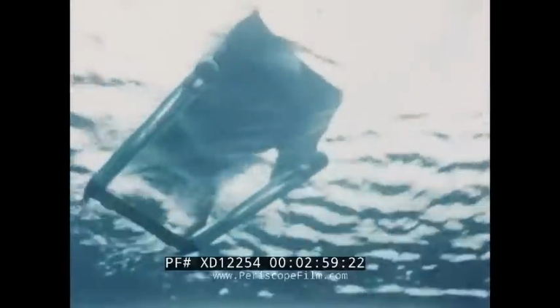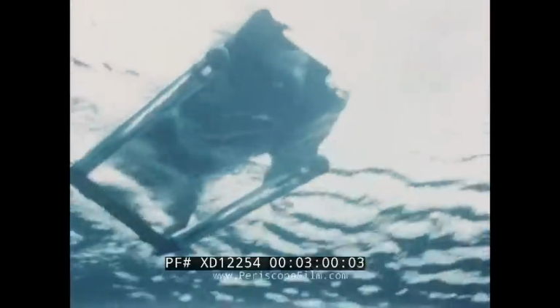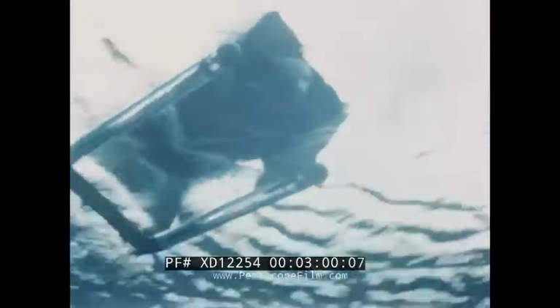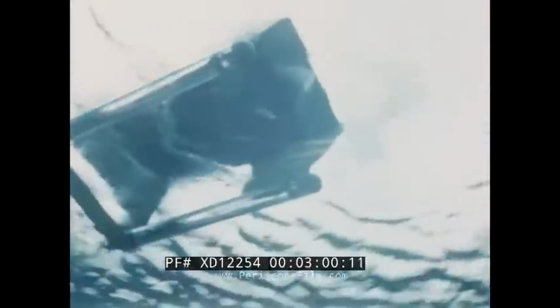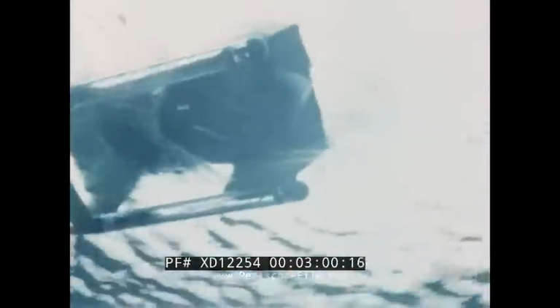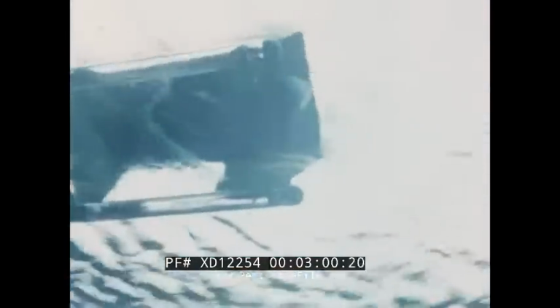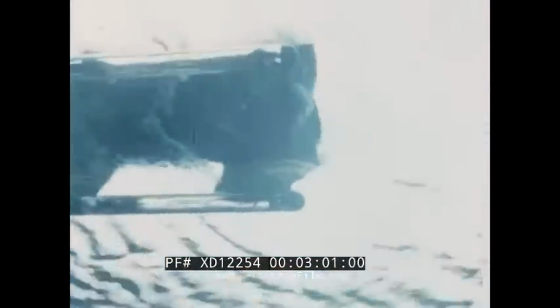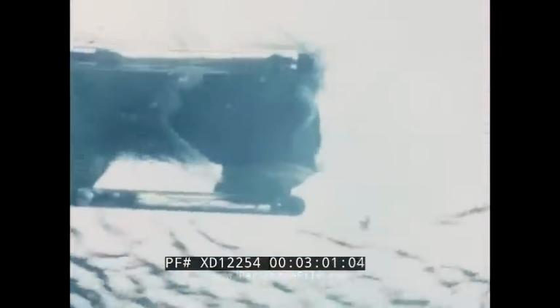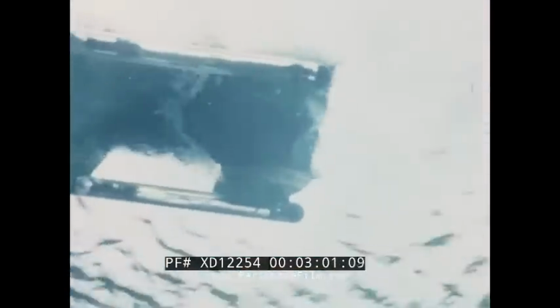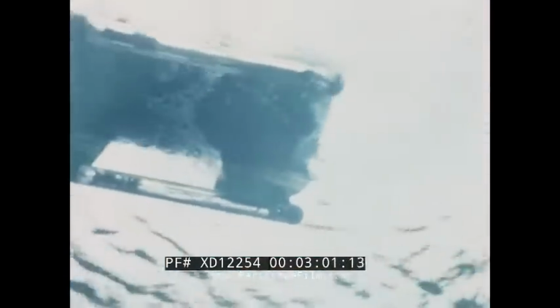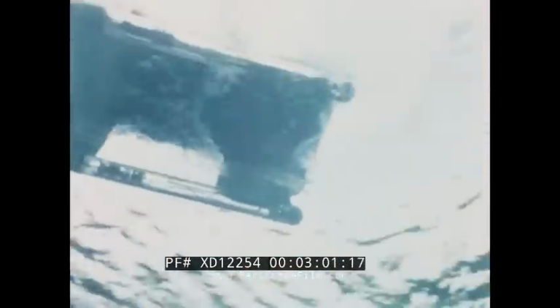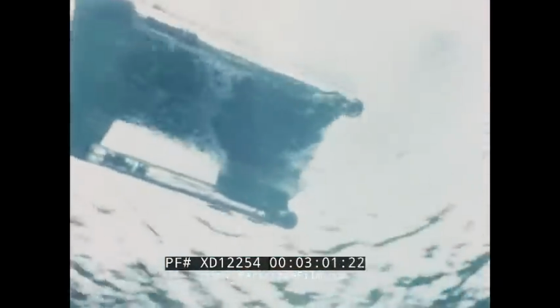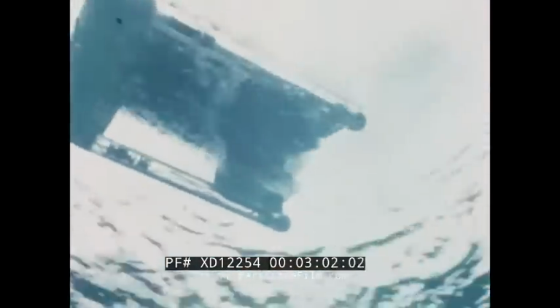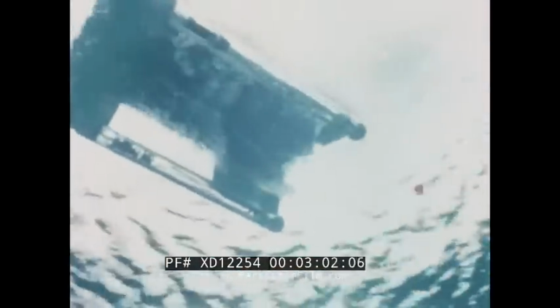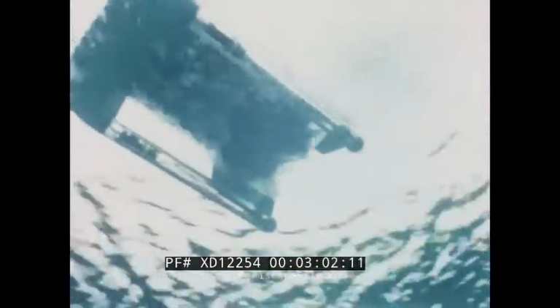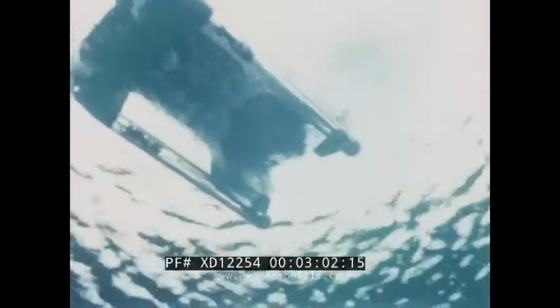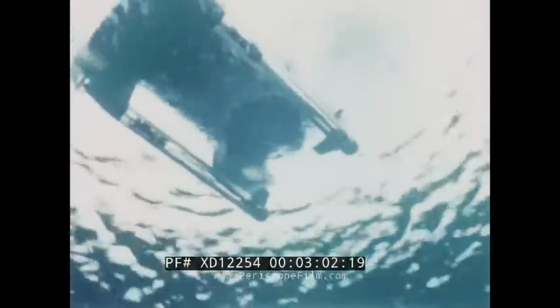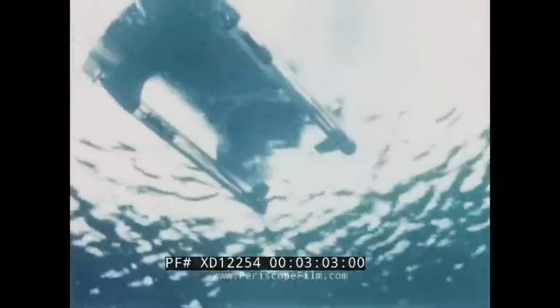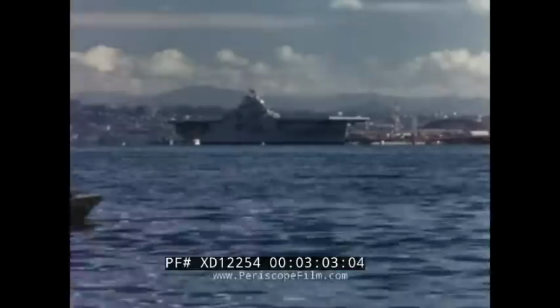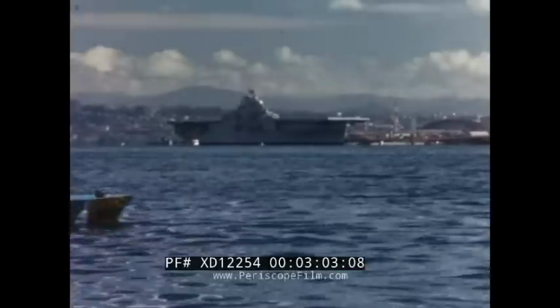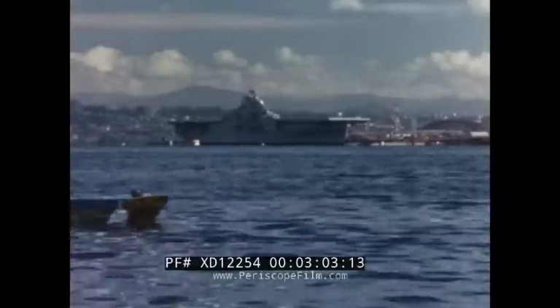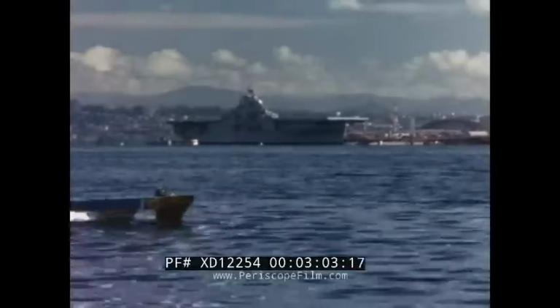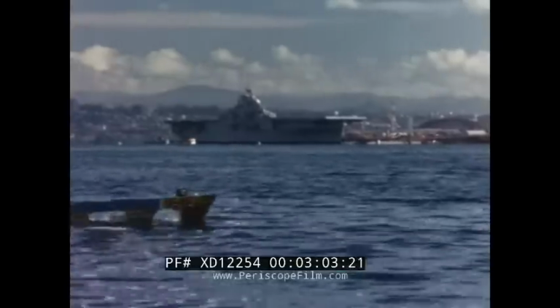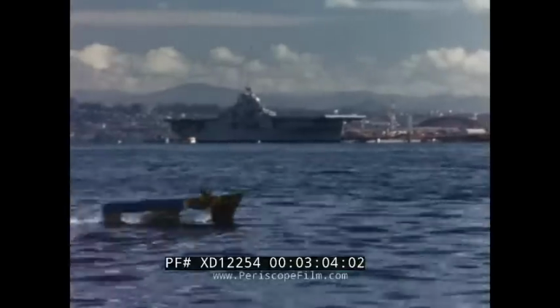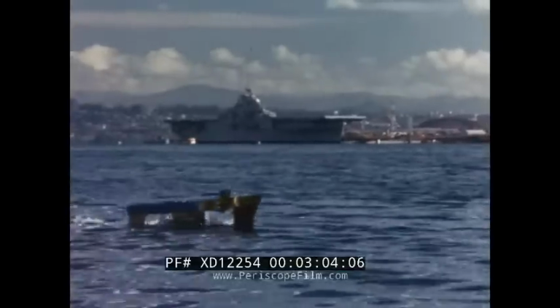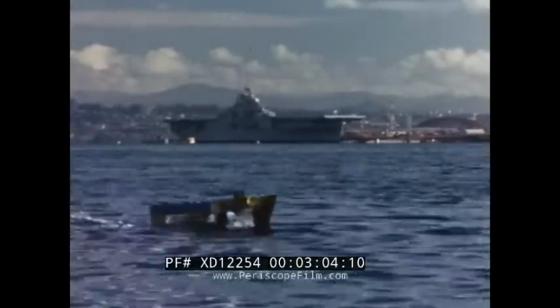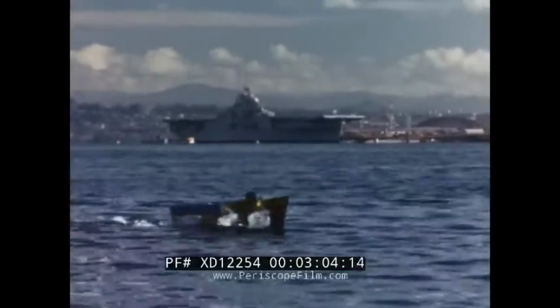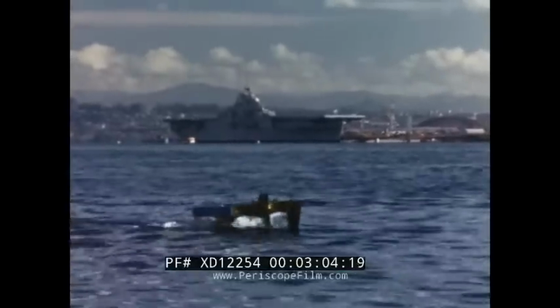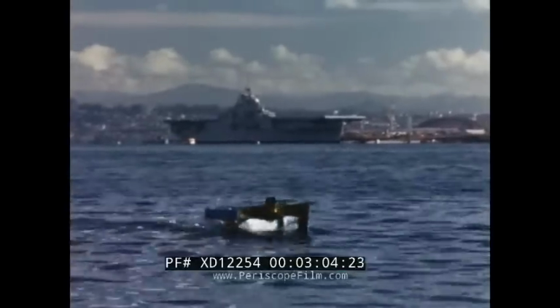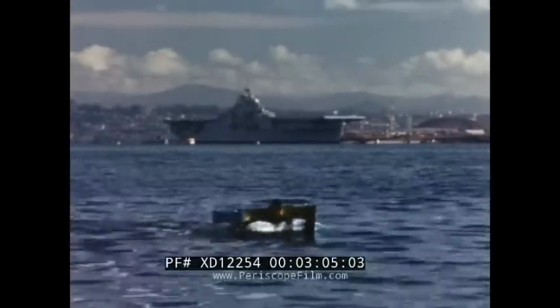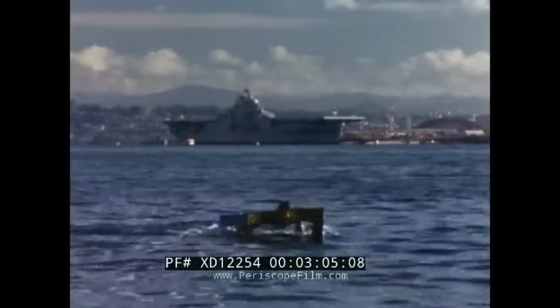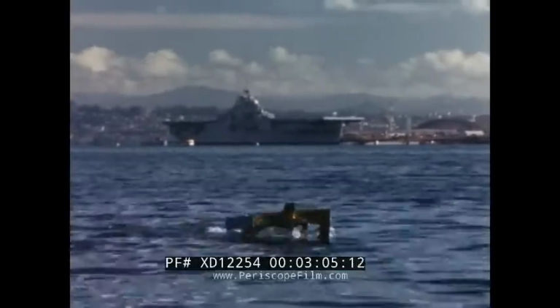It might make a good platform for hull-mounted sonar, or a good carrier for aircraft.